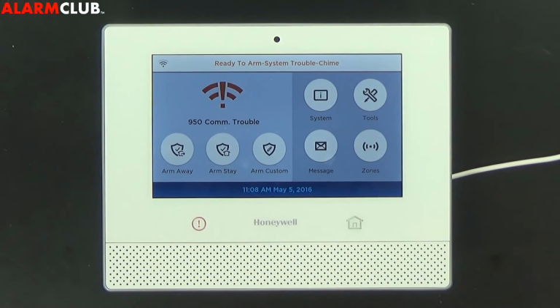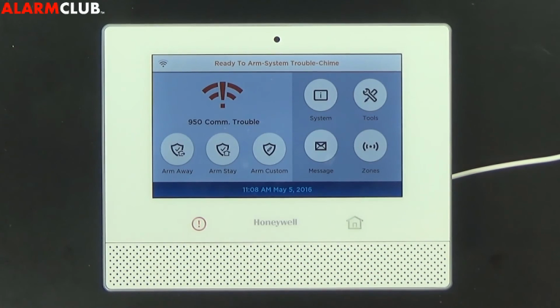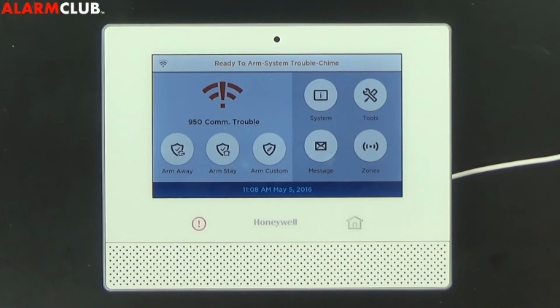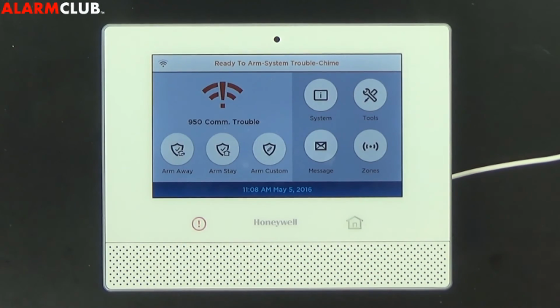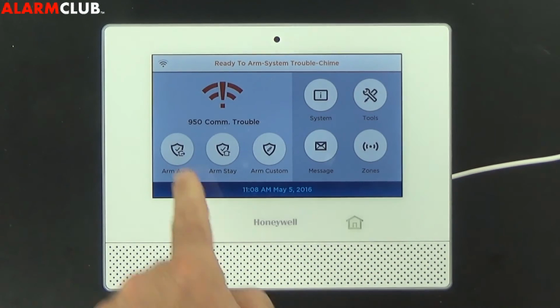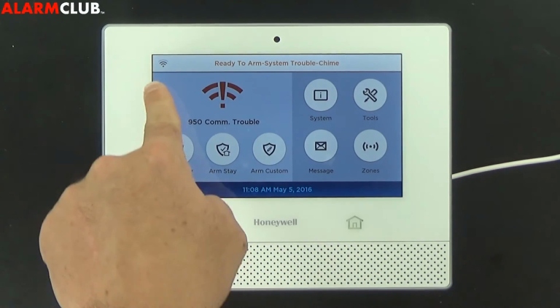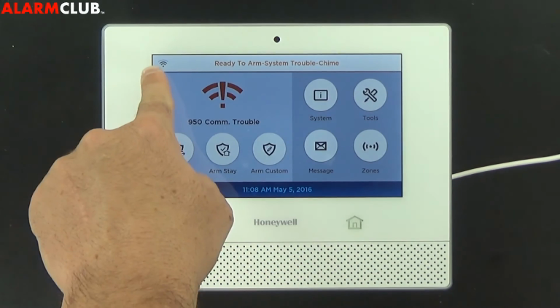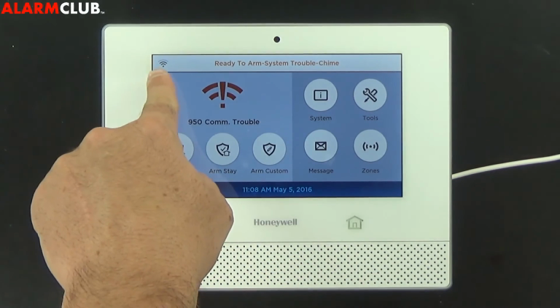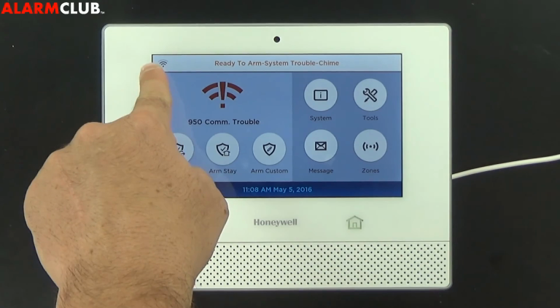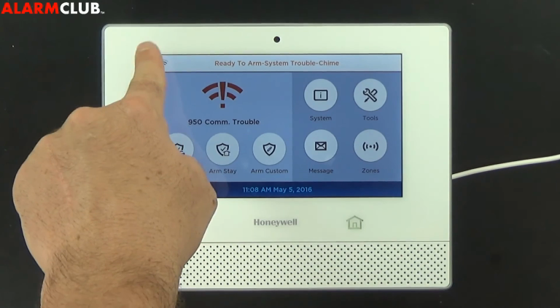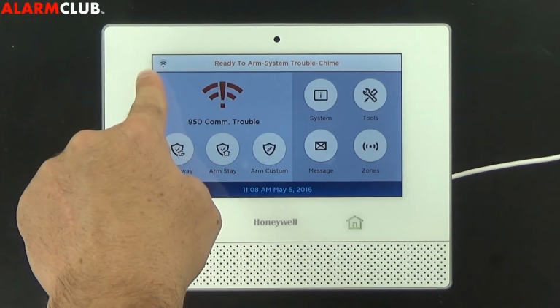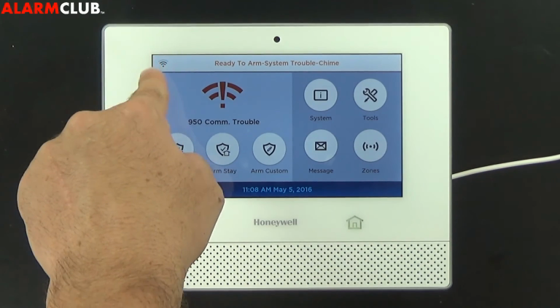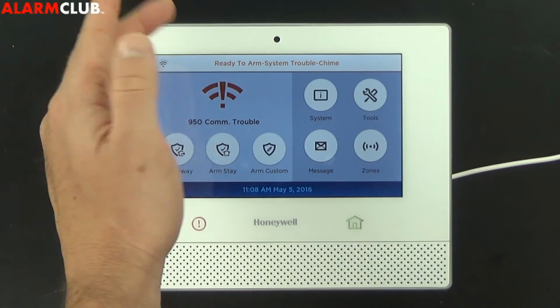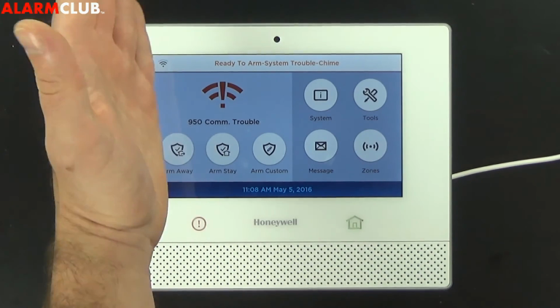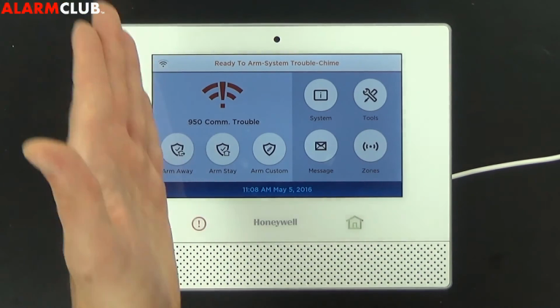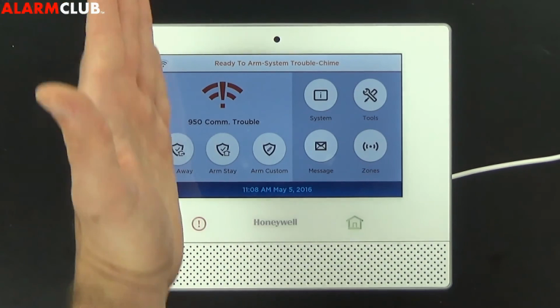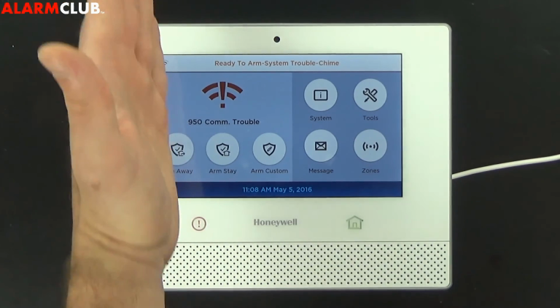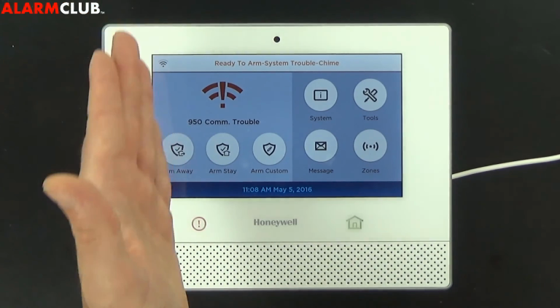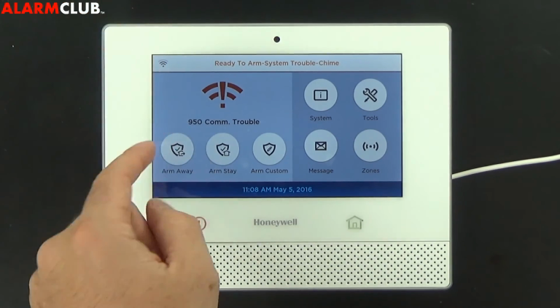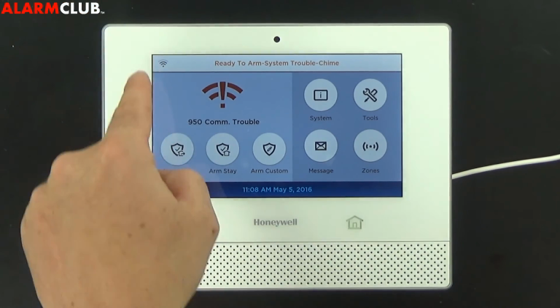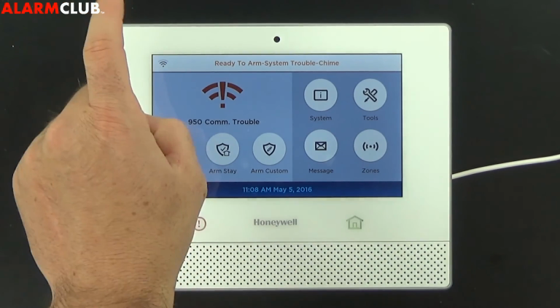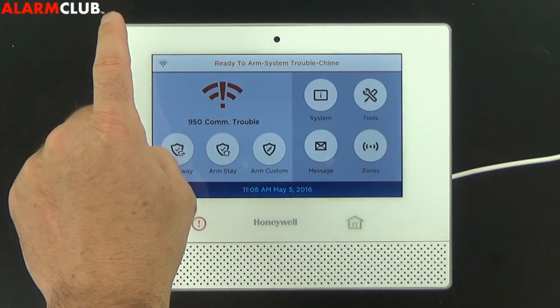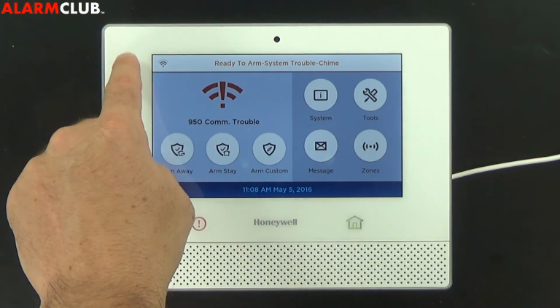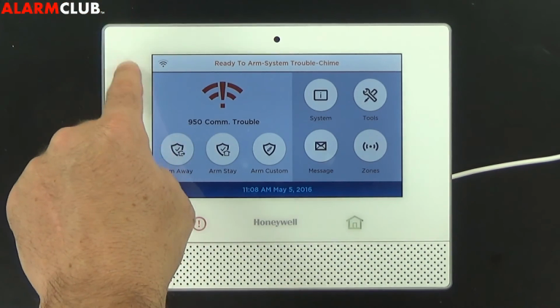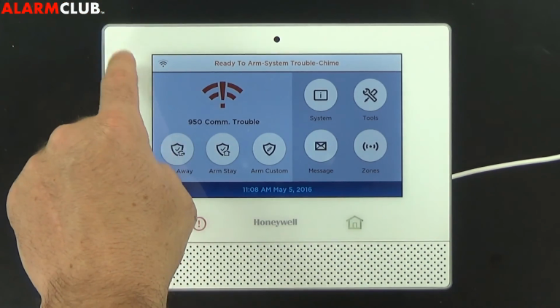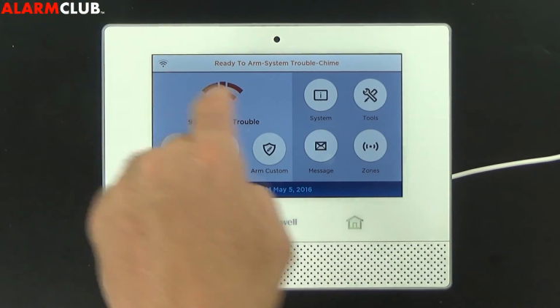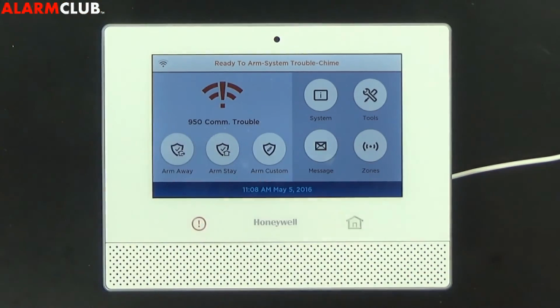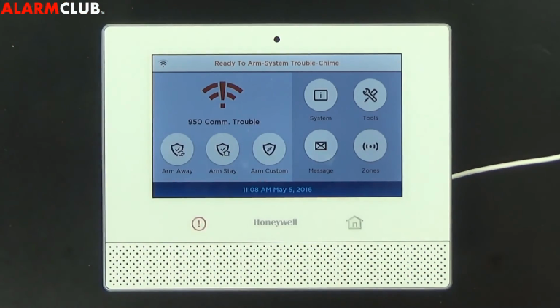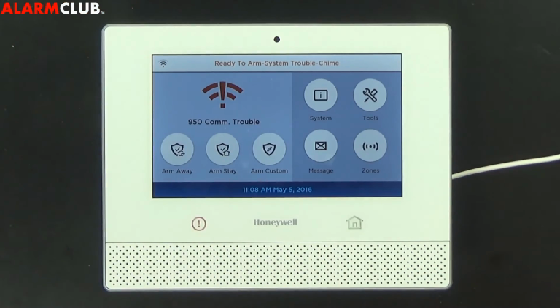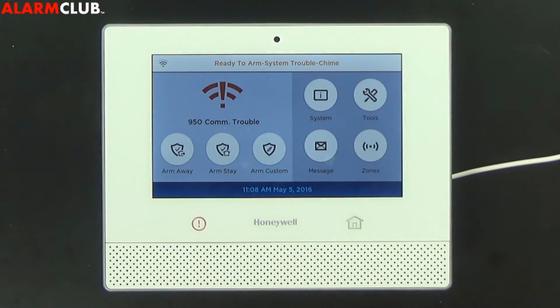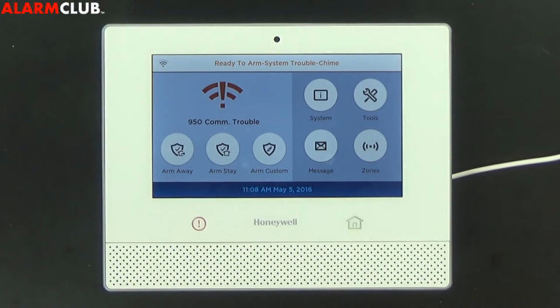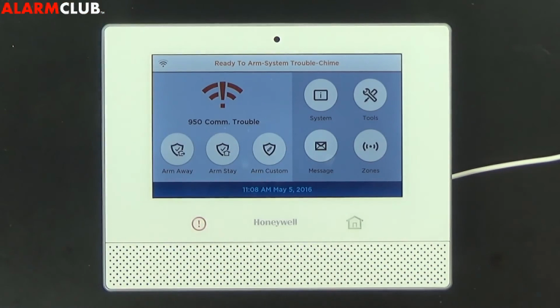And as you can see in the top left, there's no longer a line through it, stating that we do have Wi-Fi connection.